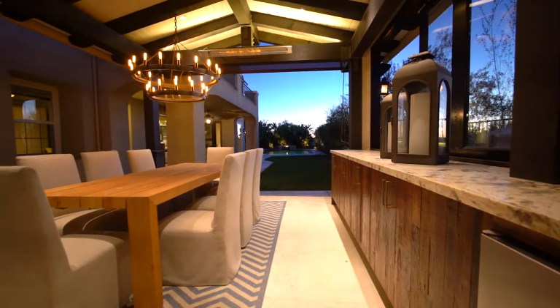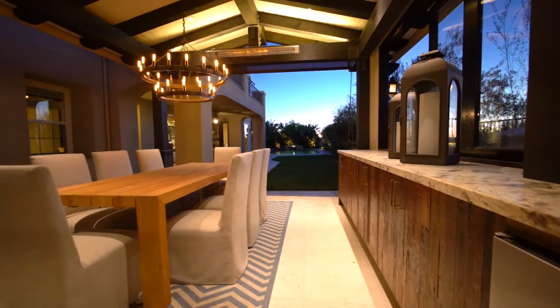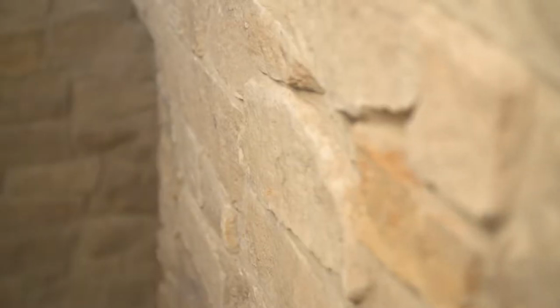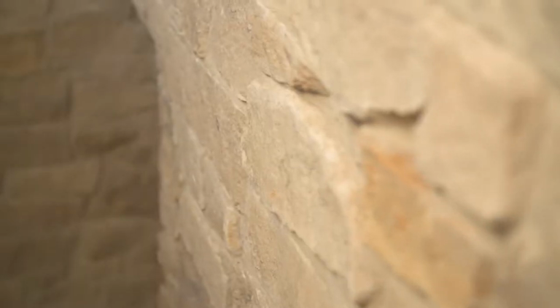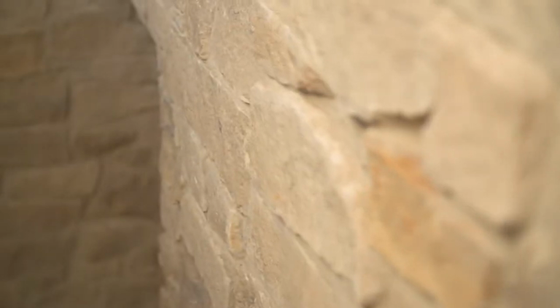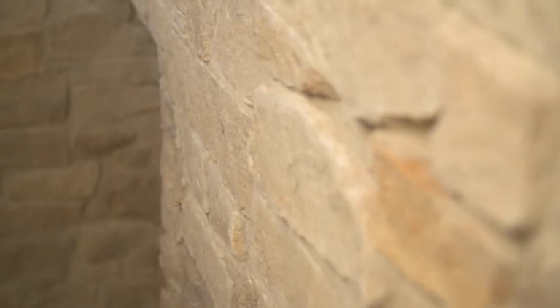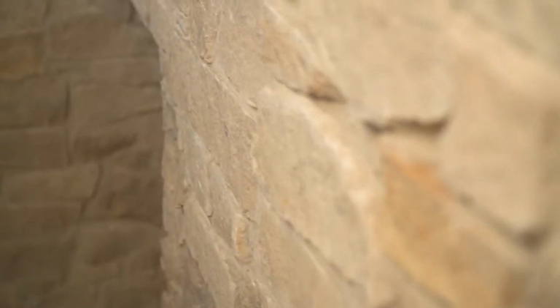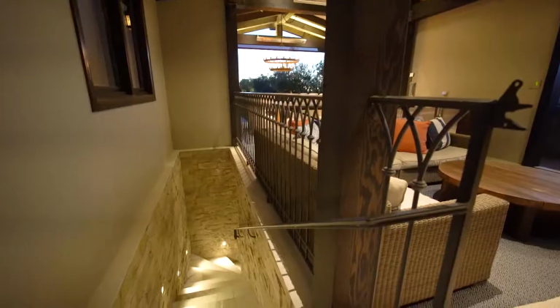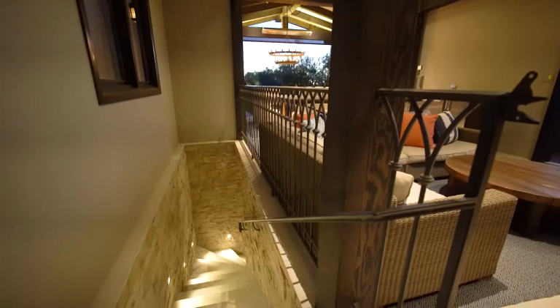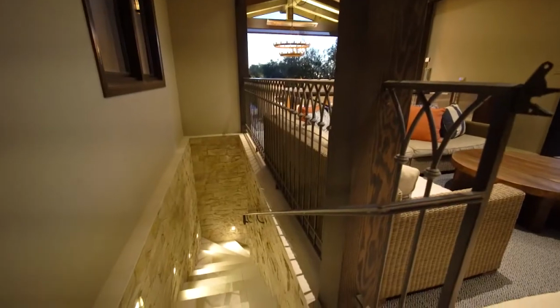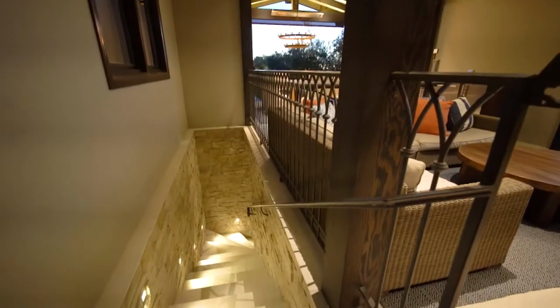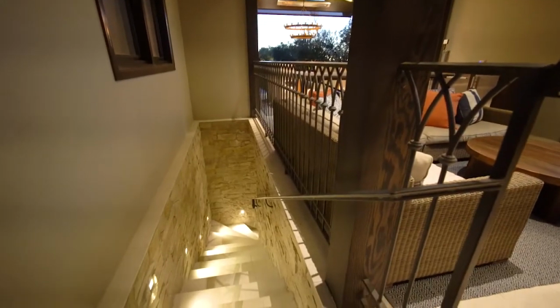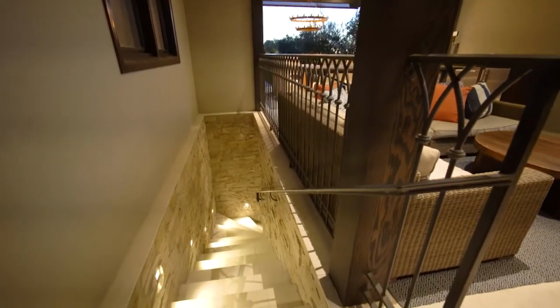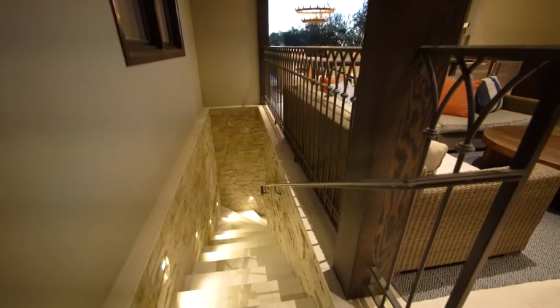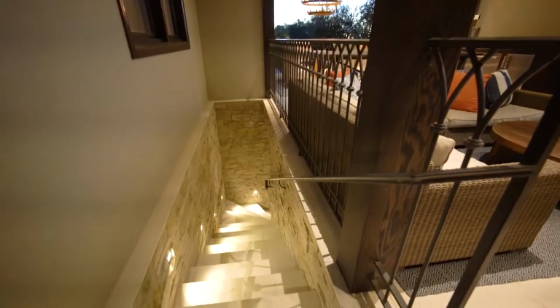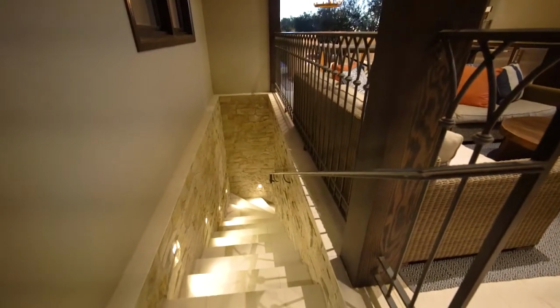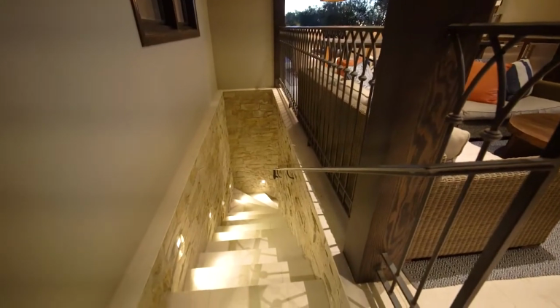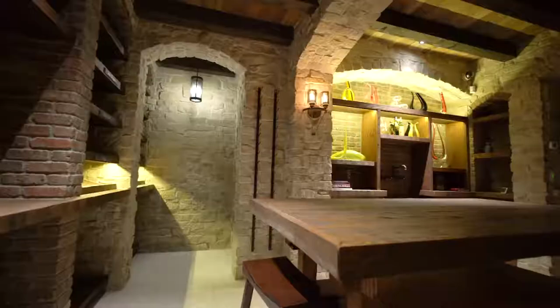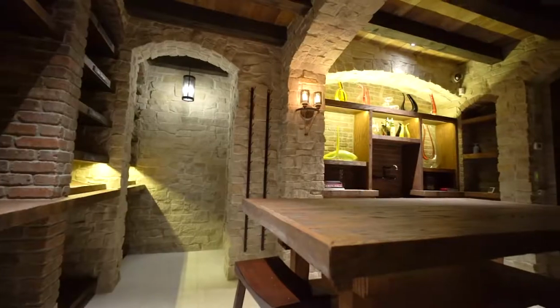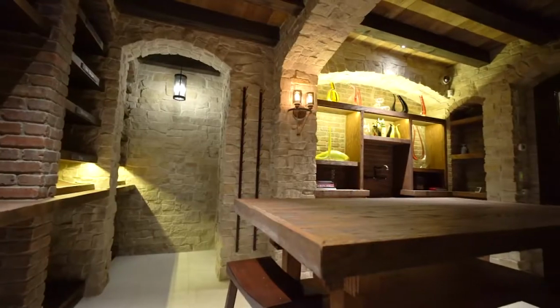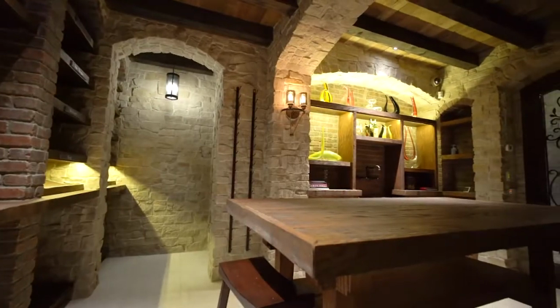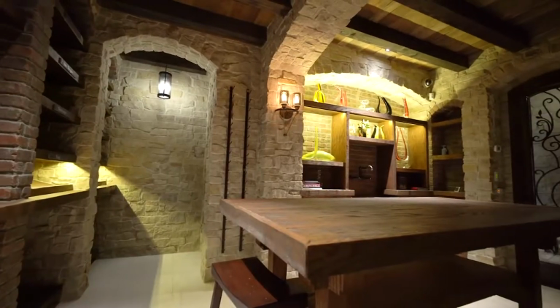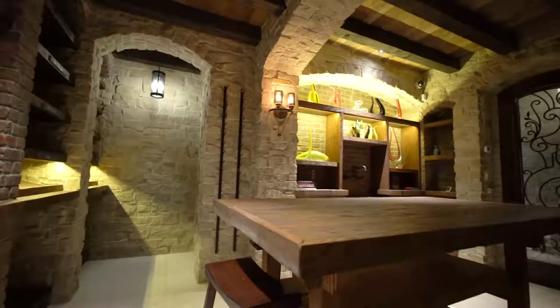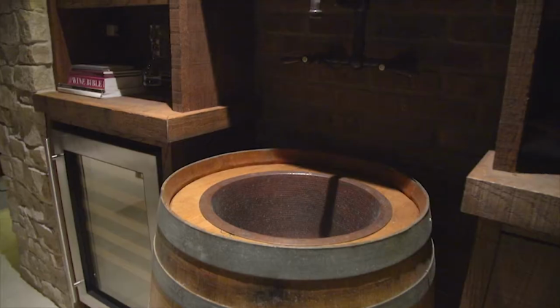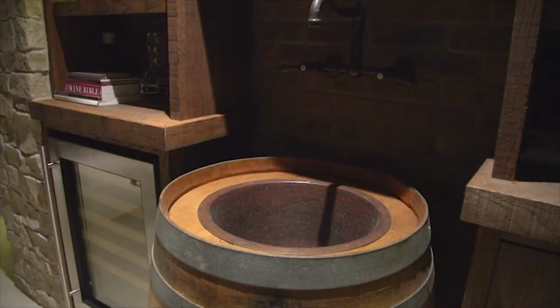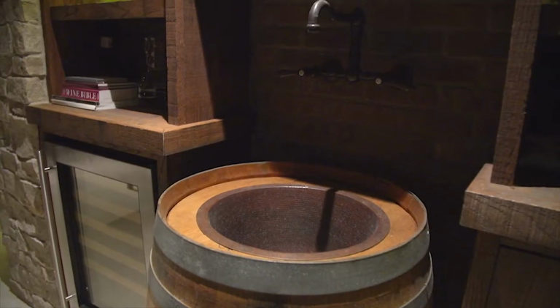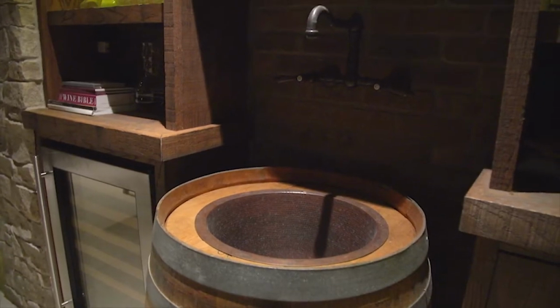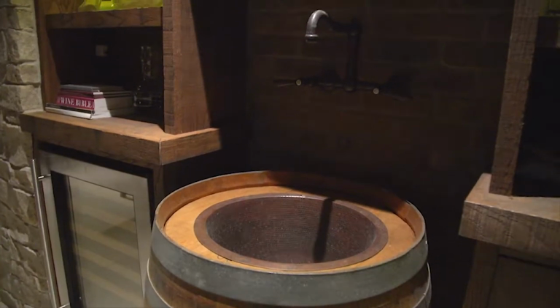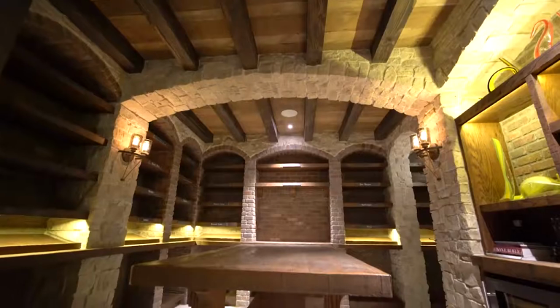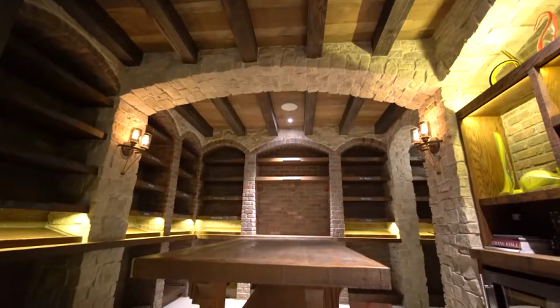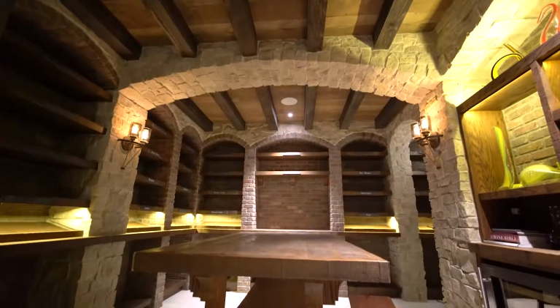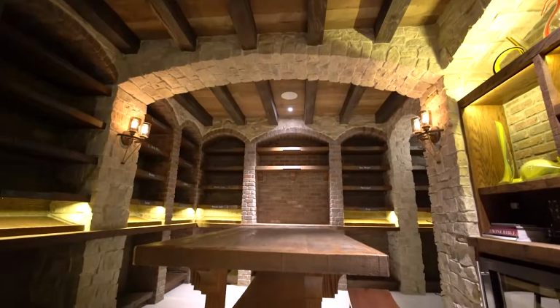A fully alarmed subterranean 3,000 bottle wine cellar can be found just below the California room.